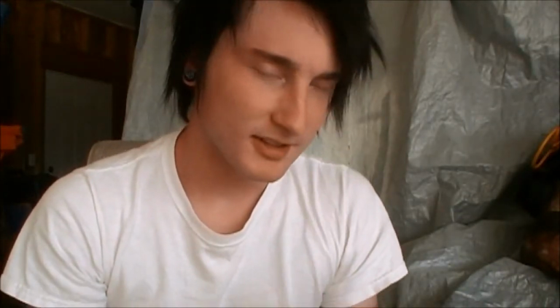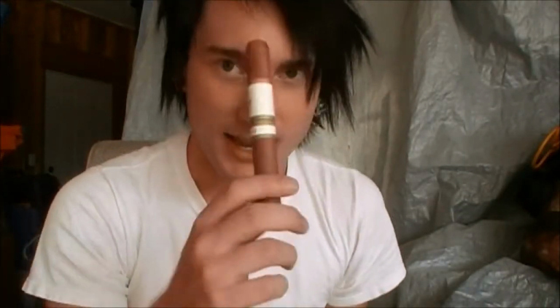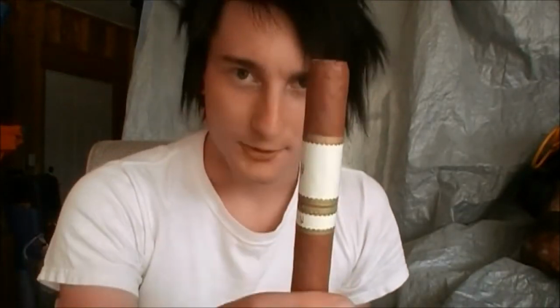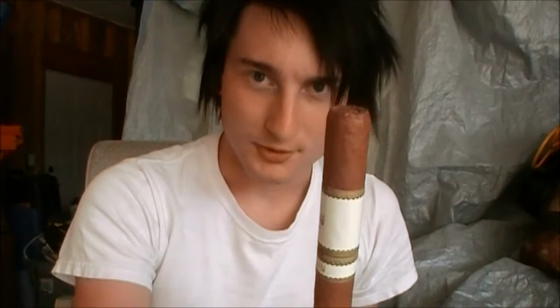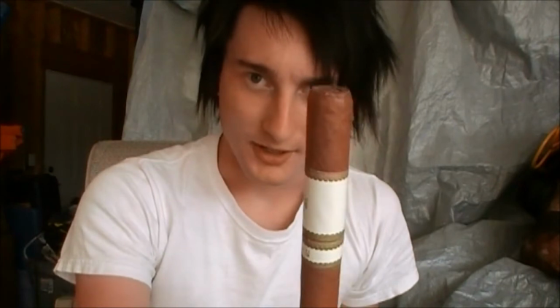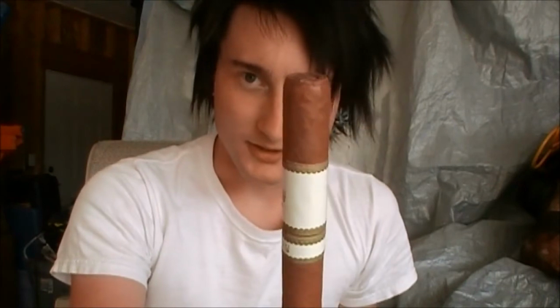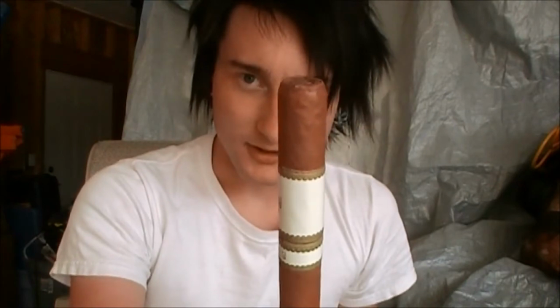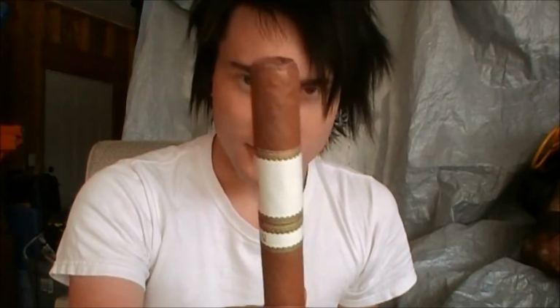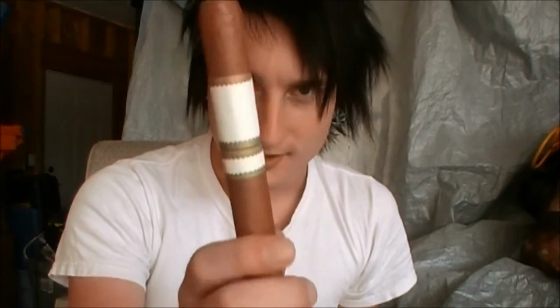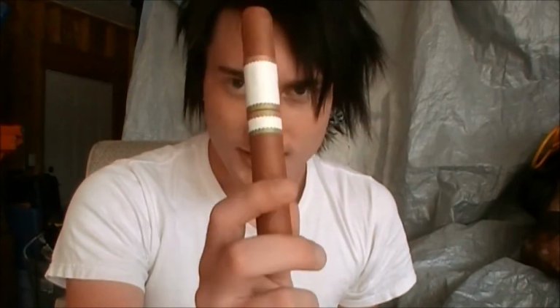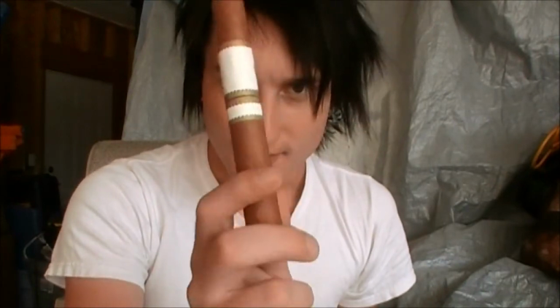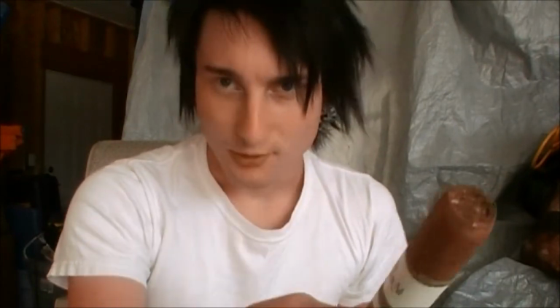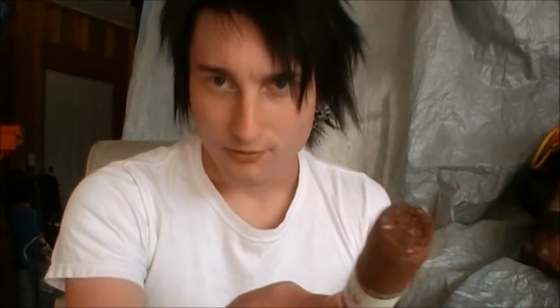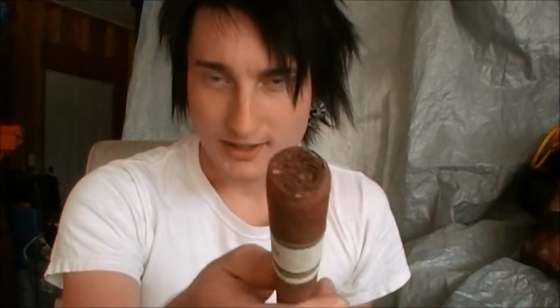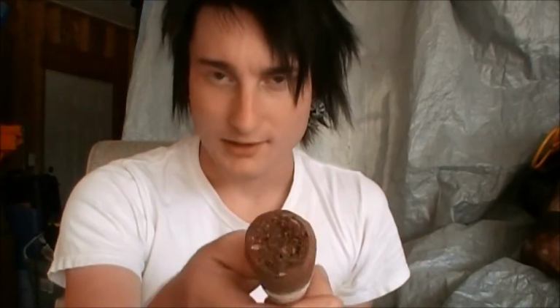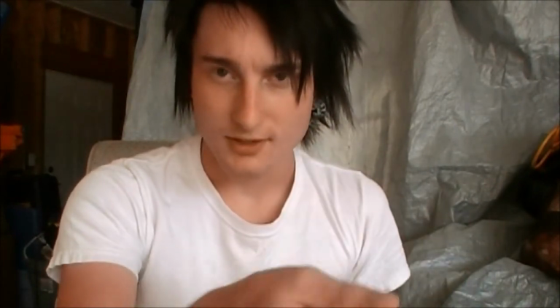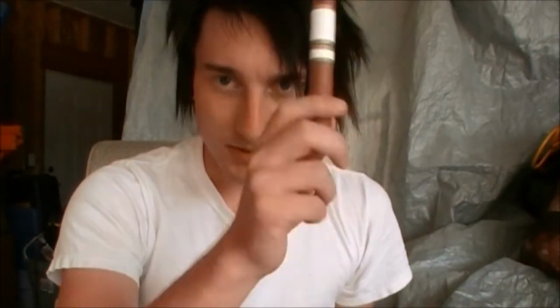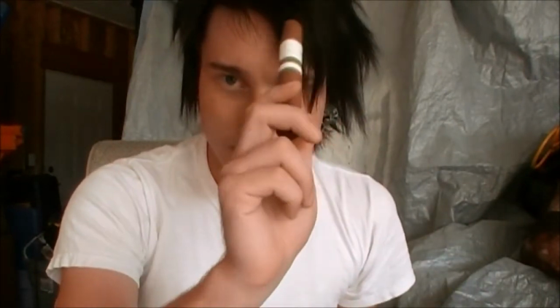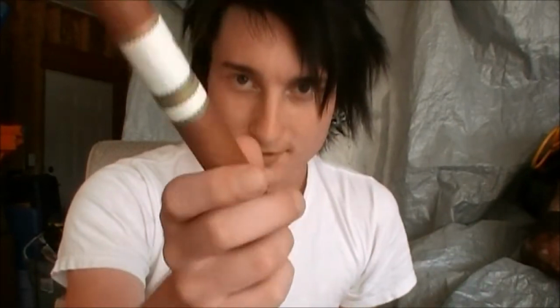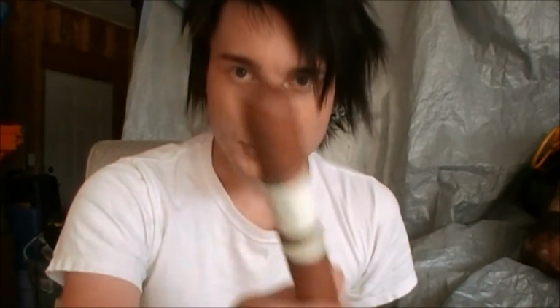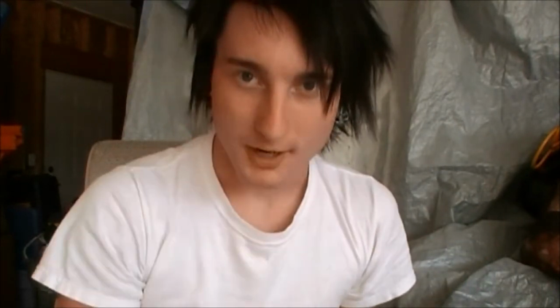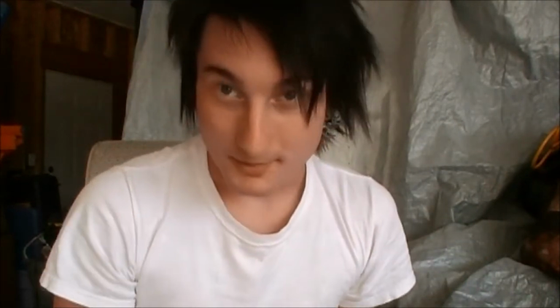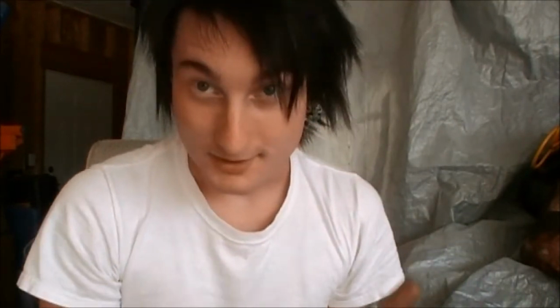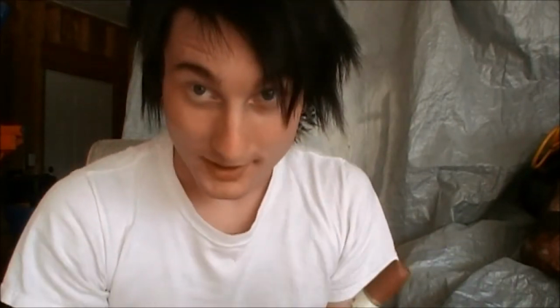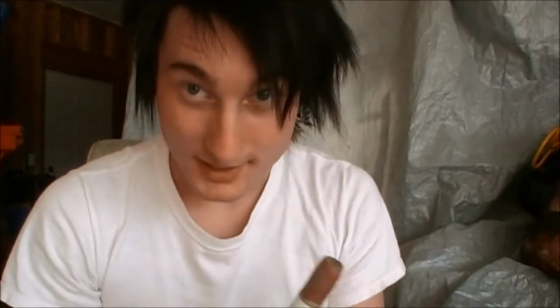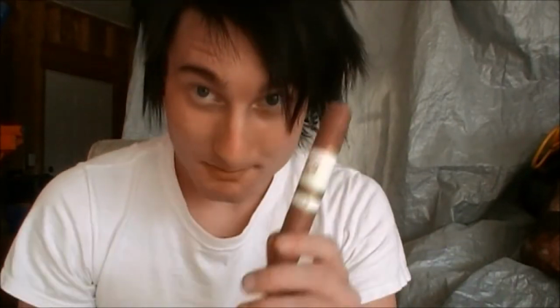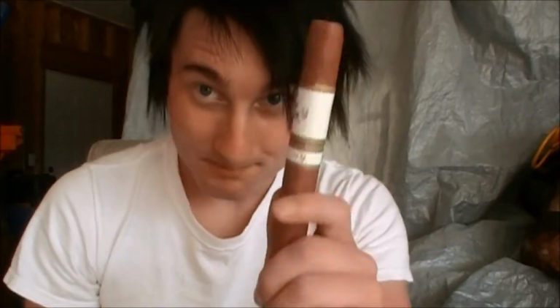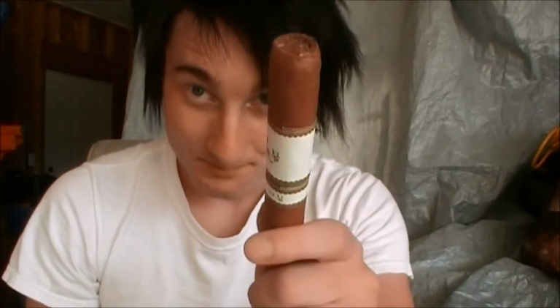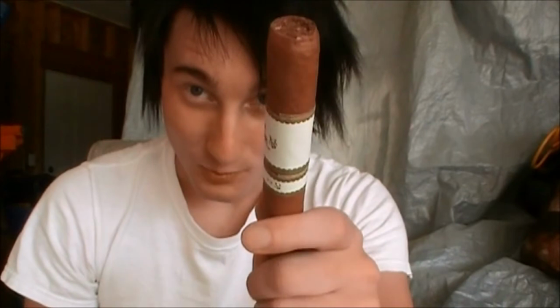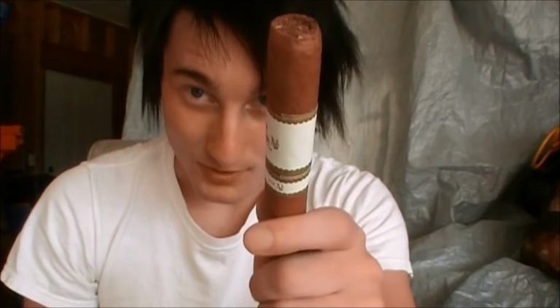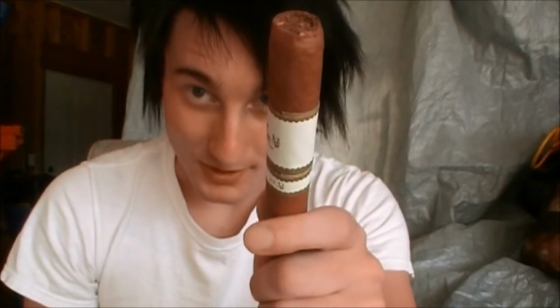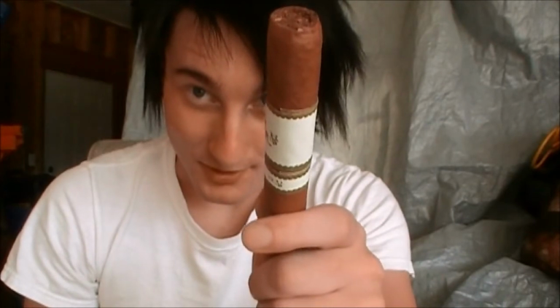All right, so this has been Back to Basics — how to cut a cigar. Don't forget to give a thumbs up, subscribe, and until next time, see you soon.